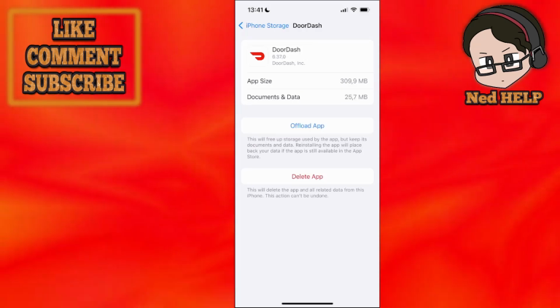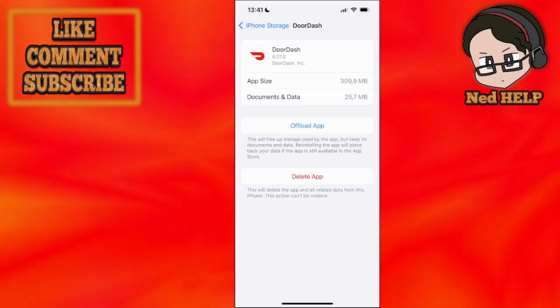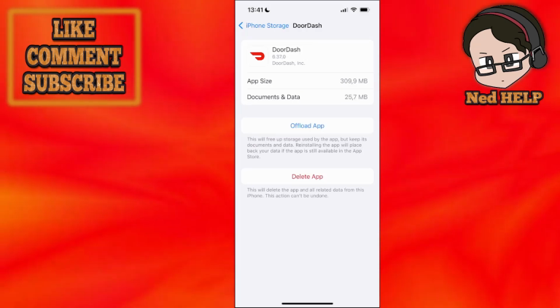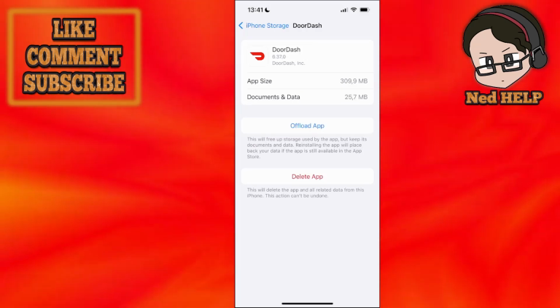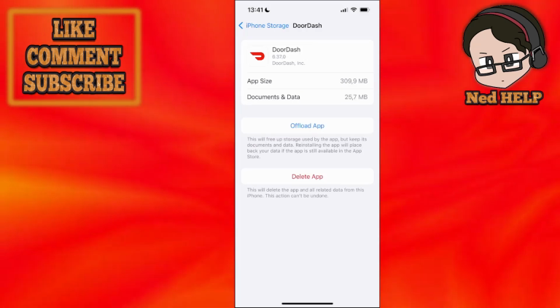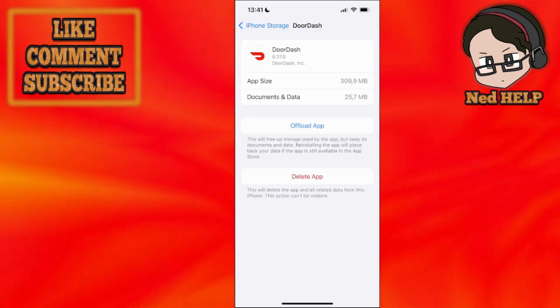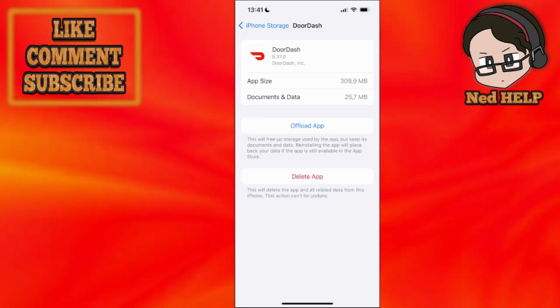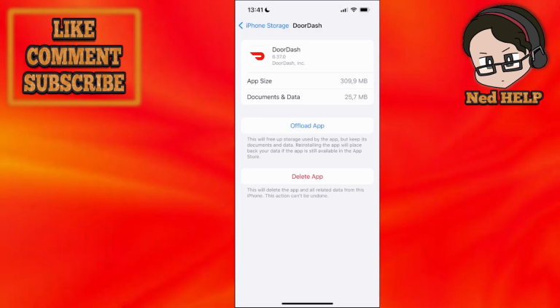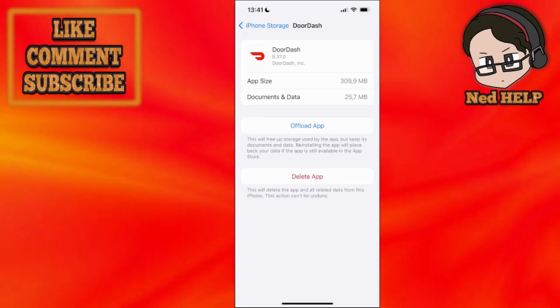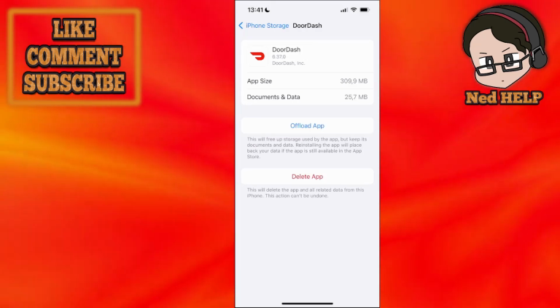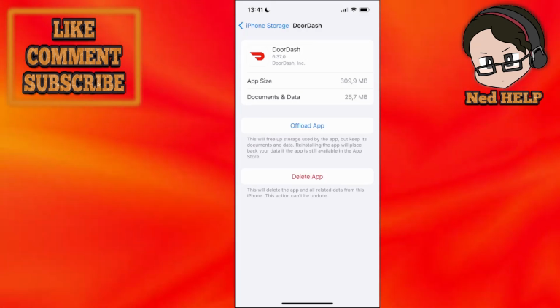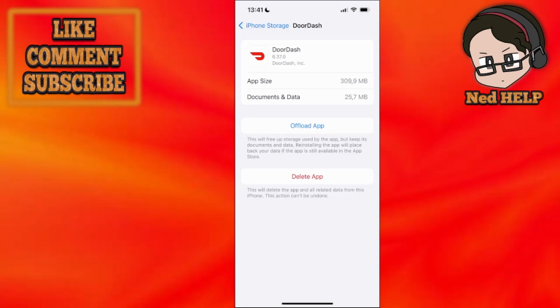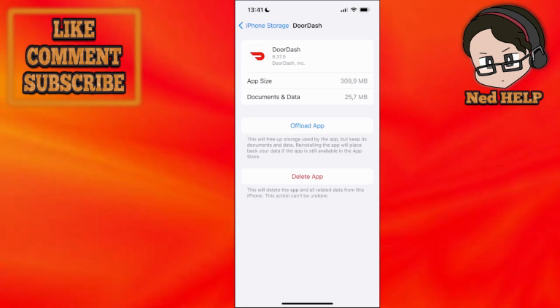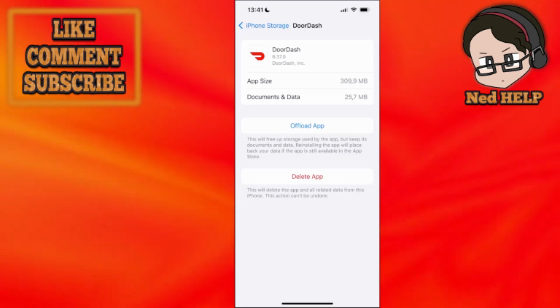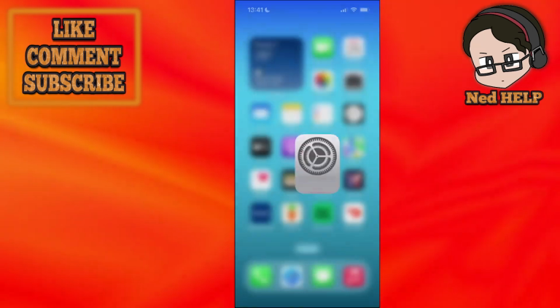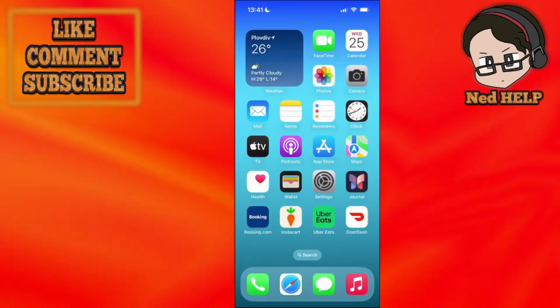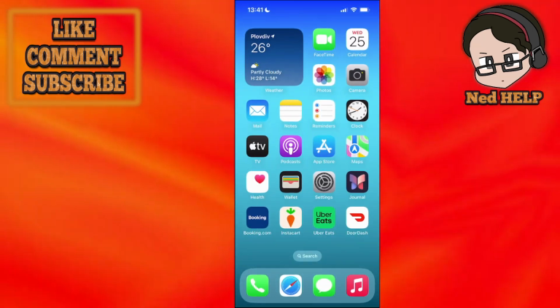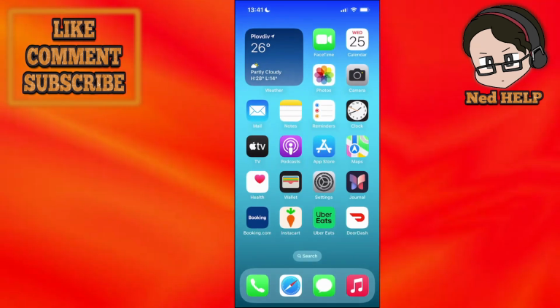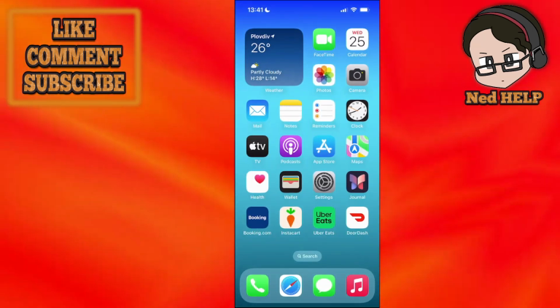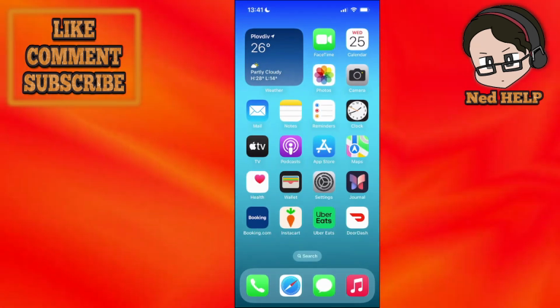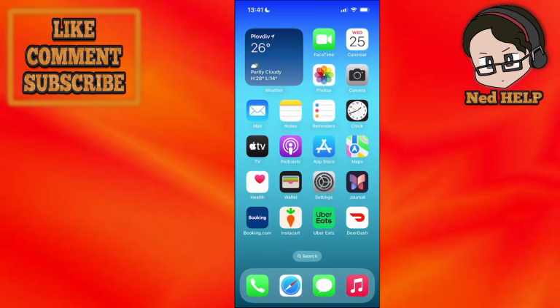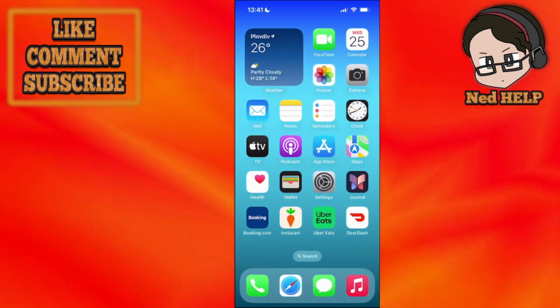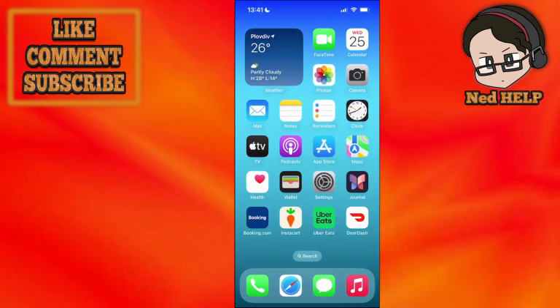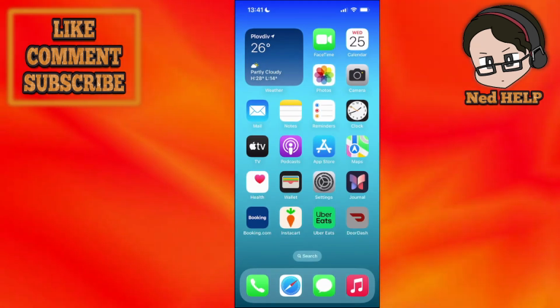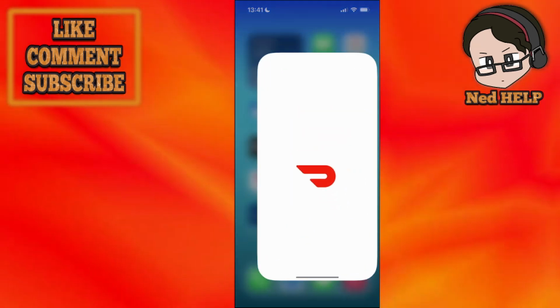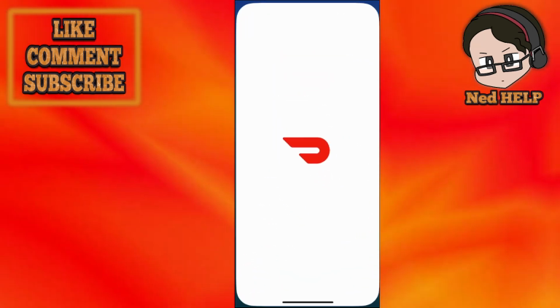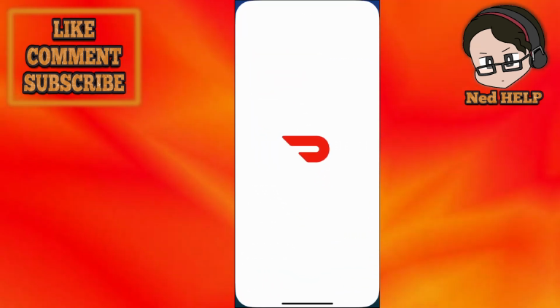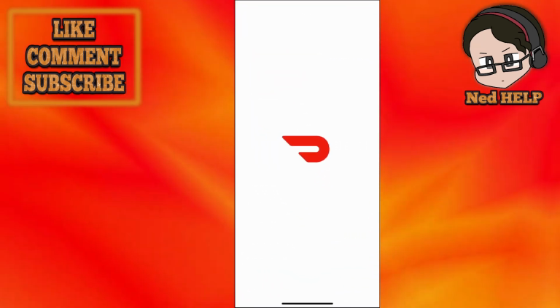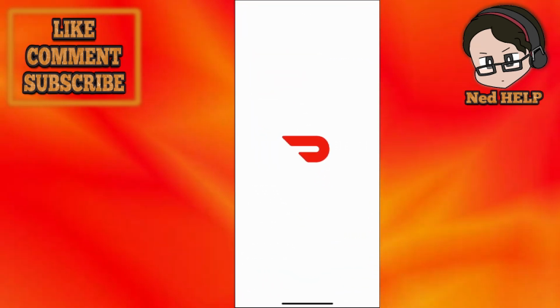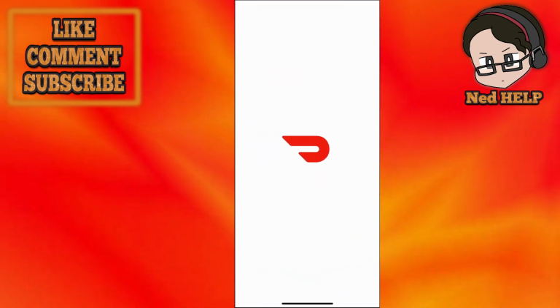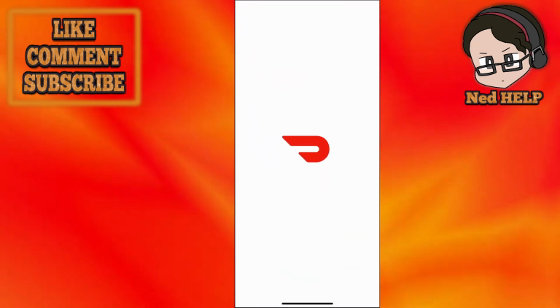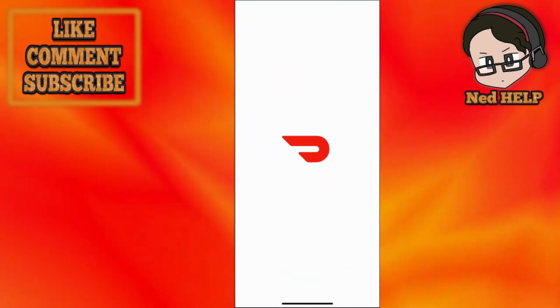Ok, so the app has been reinstalled. Now what we can do is go back here and open up the DoorDash application itself.